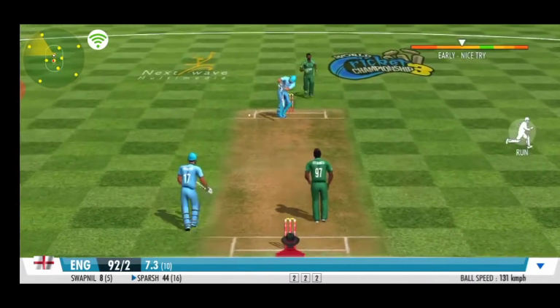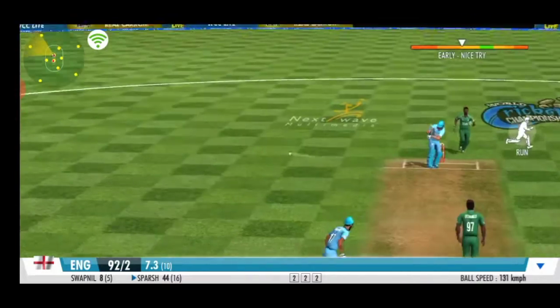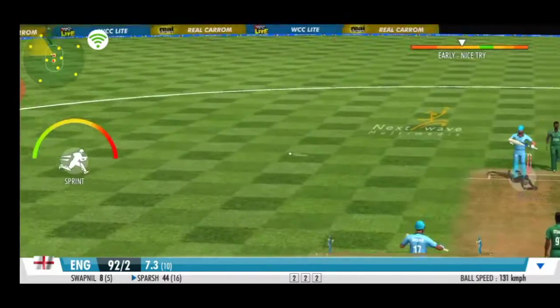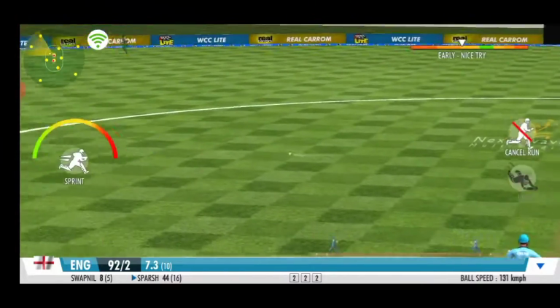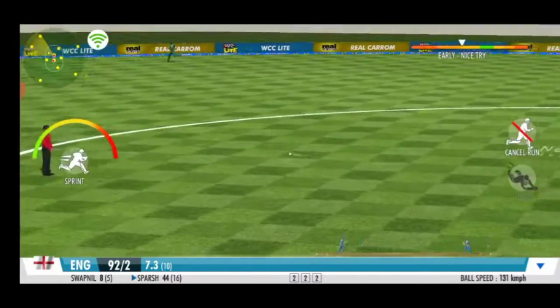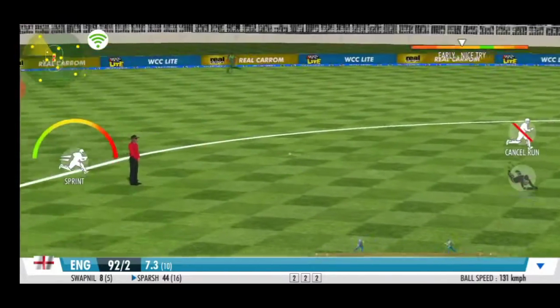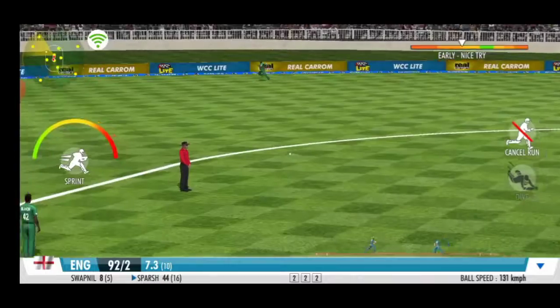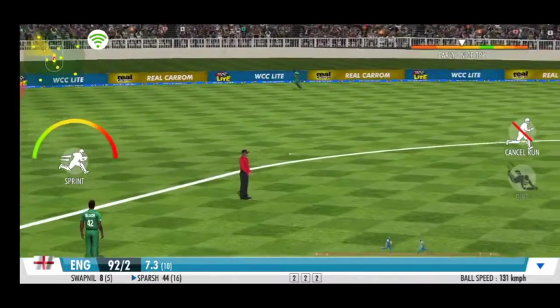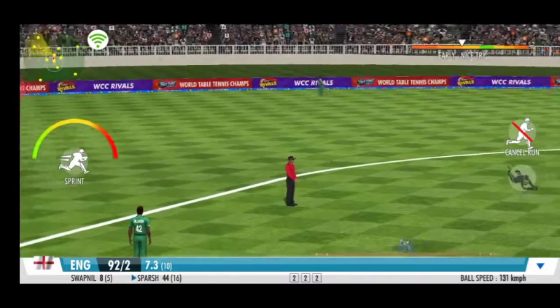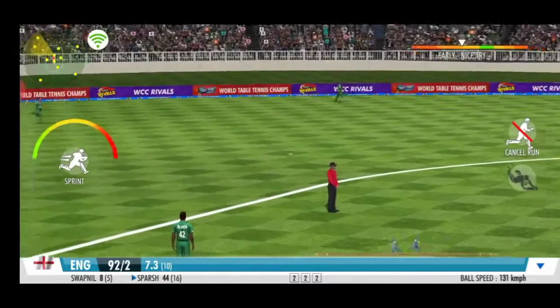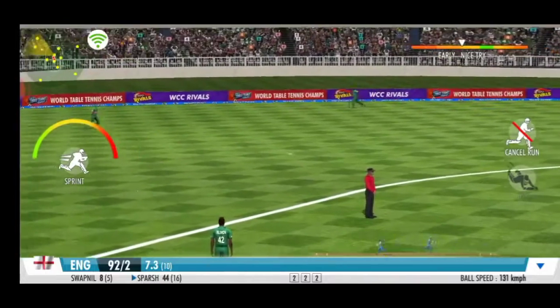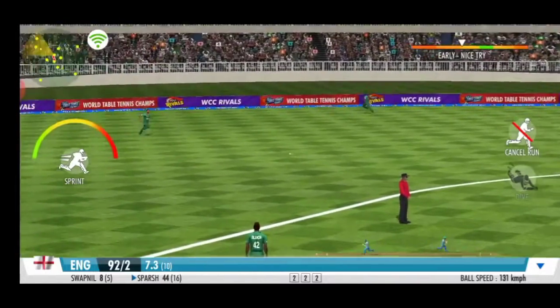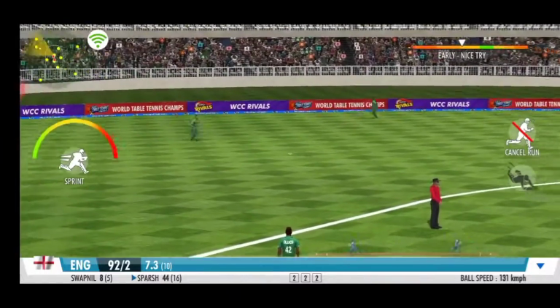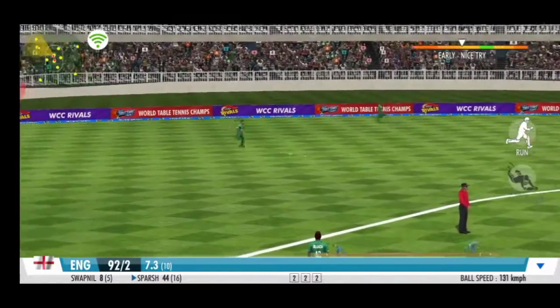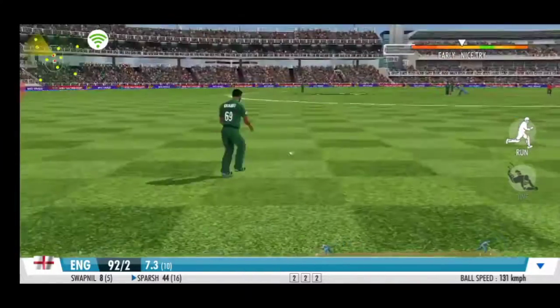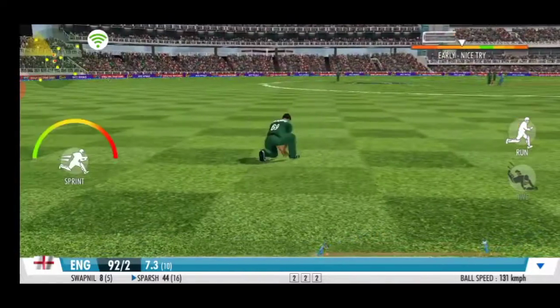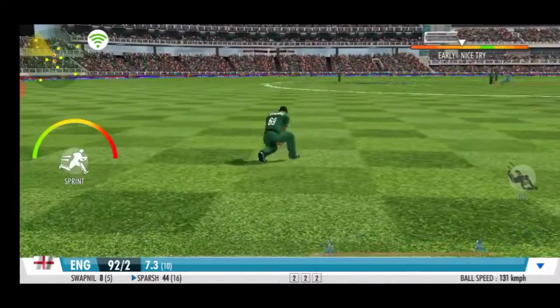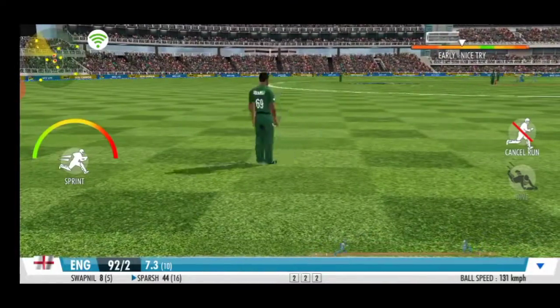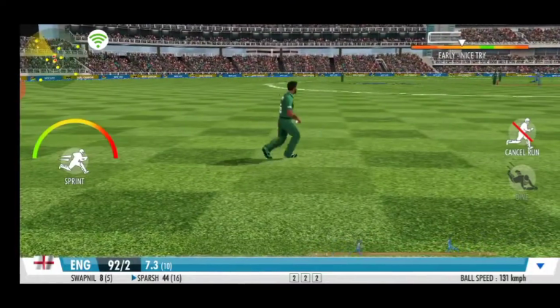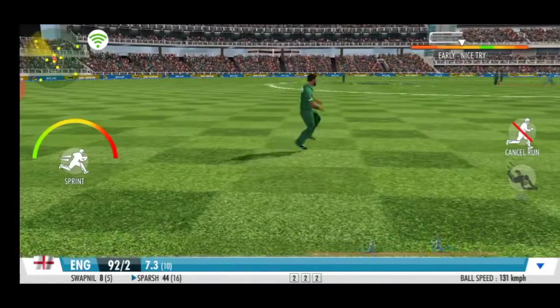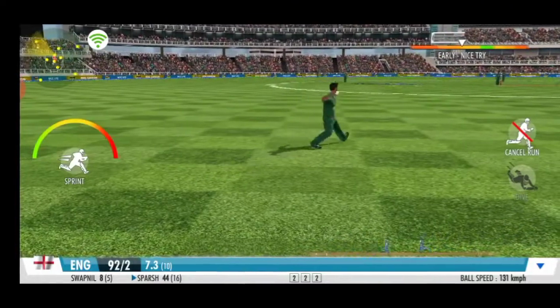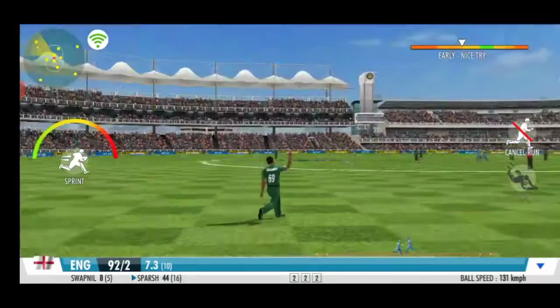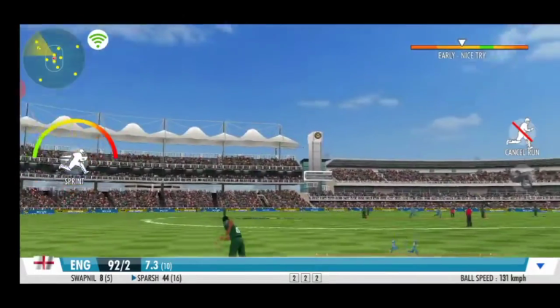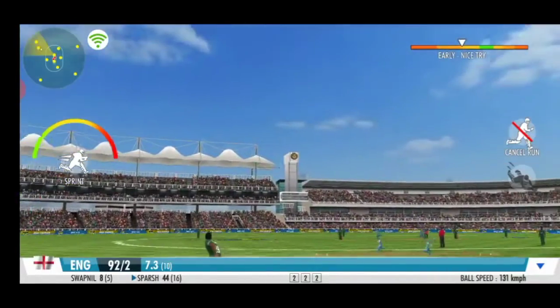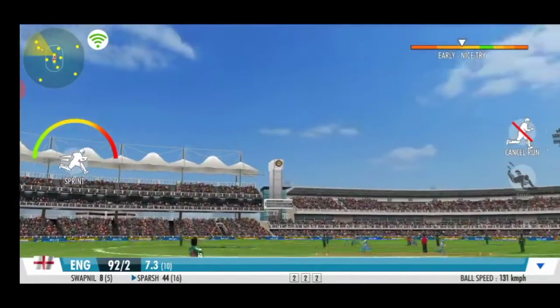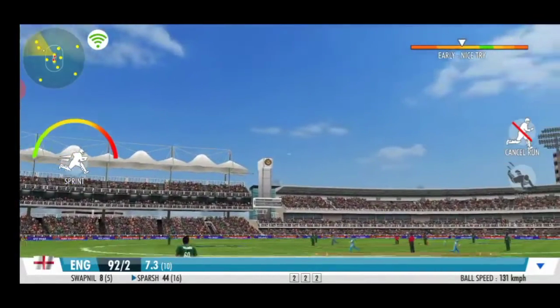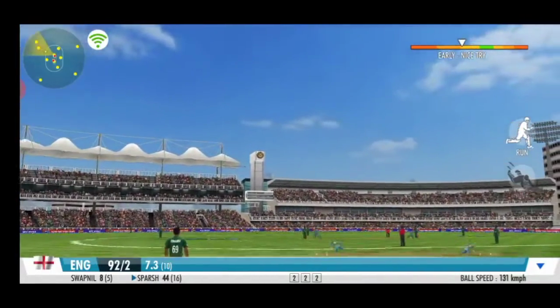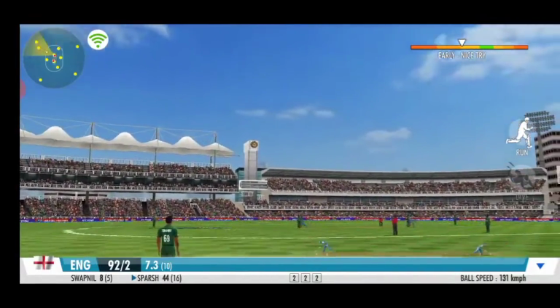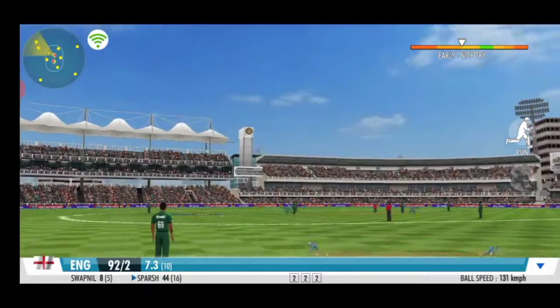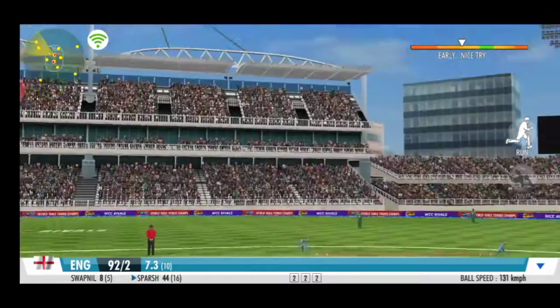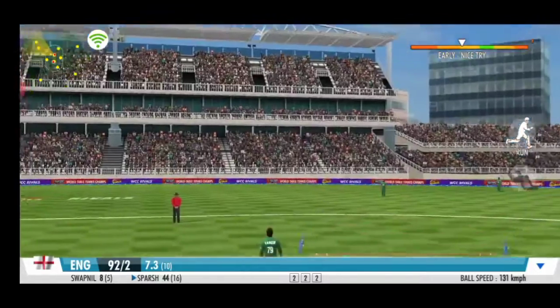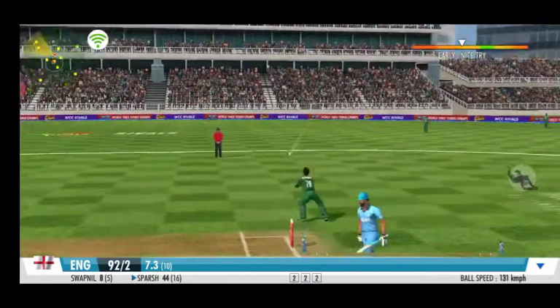Quick shuffle, and it's on the wrist. Raw flies down the leg side. A very good effort between the wickets.